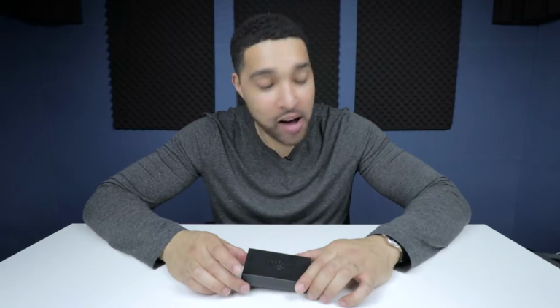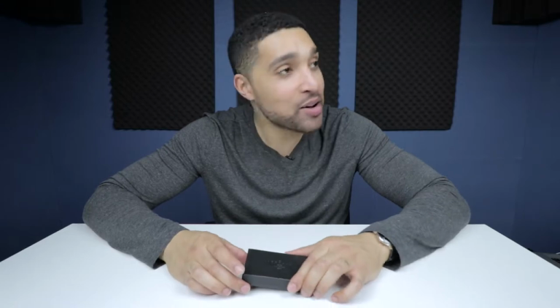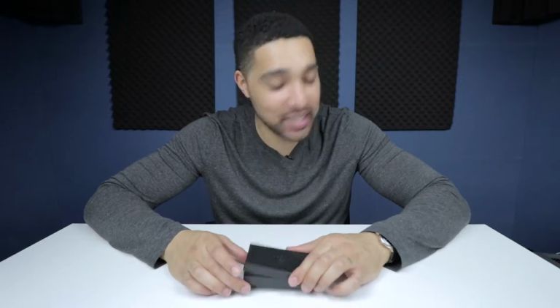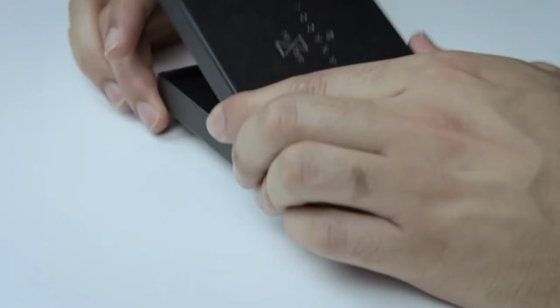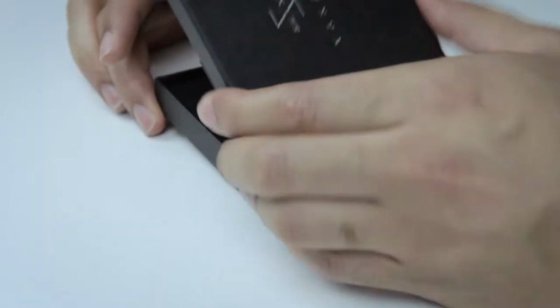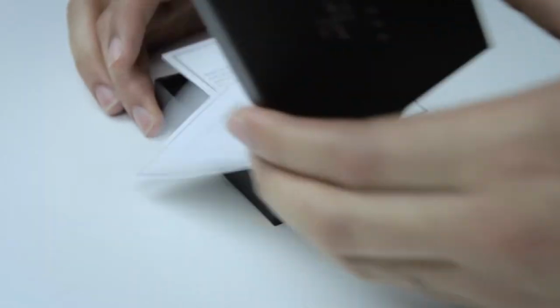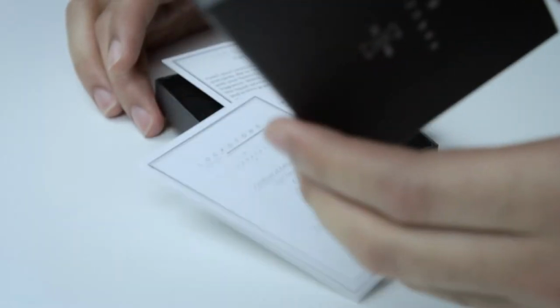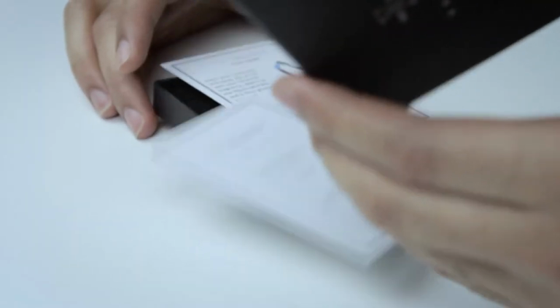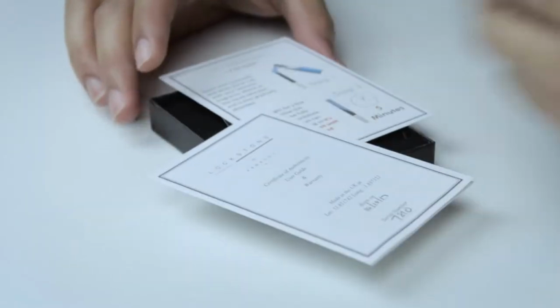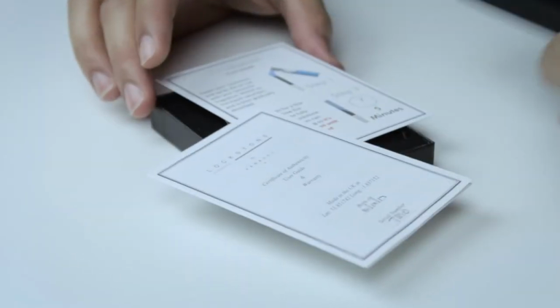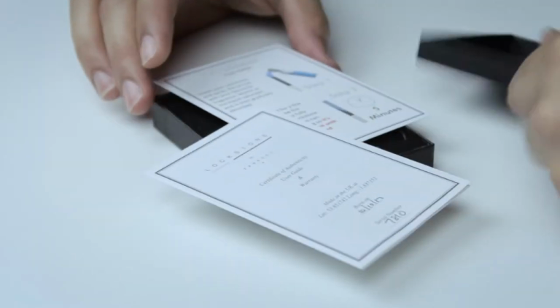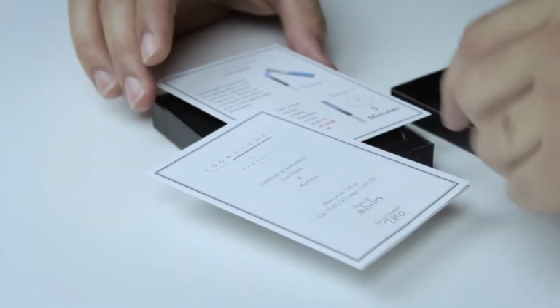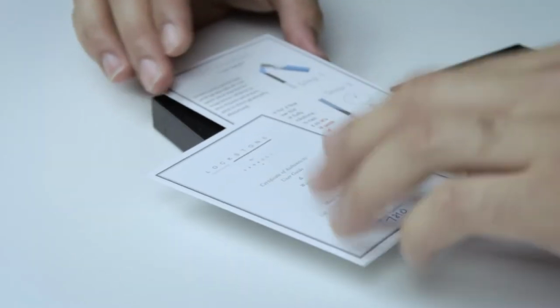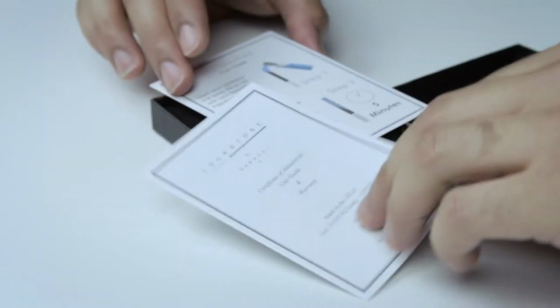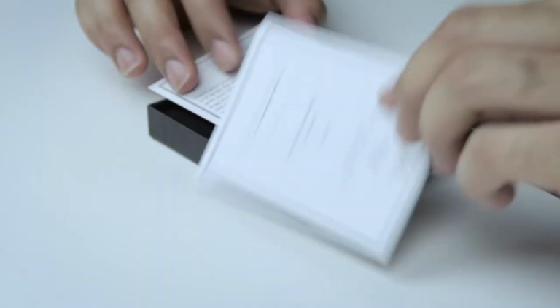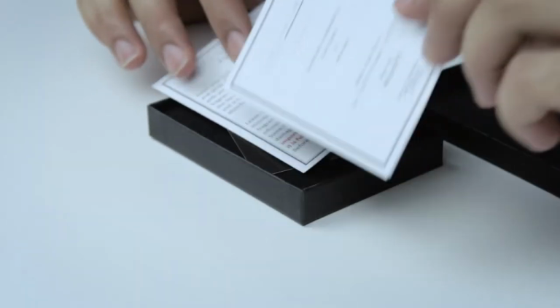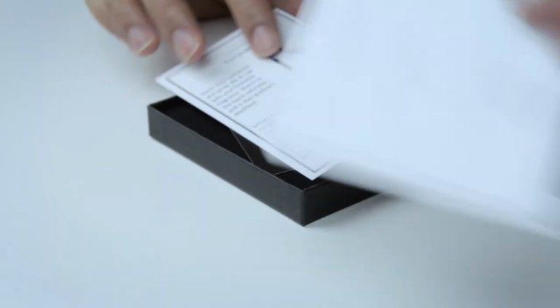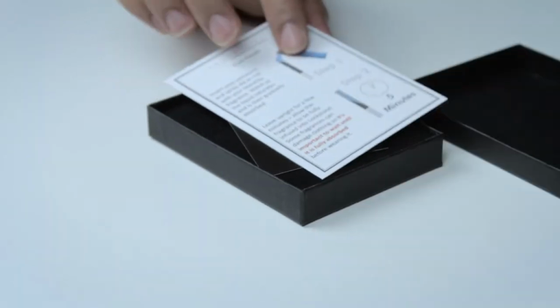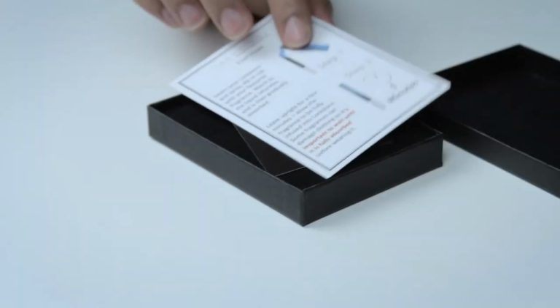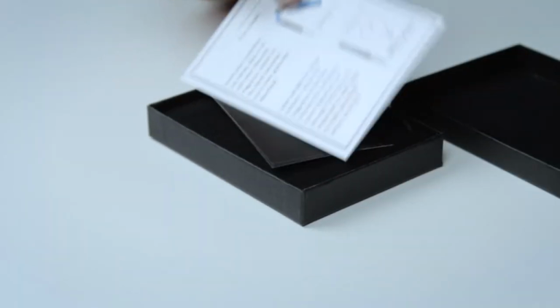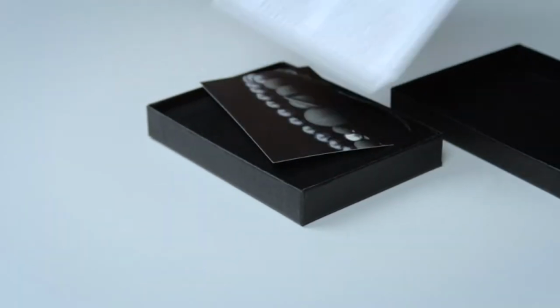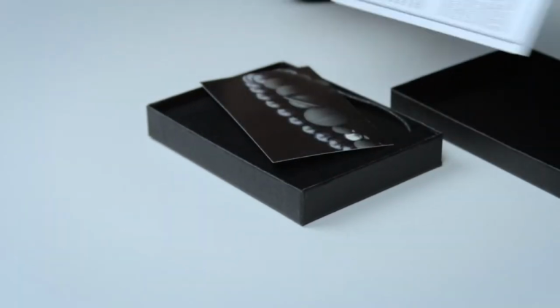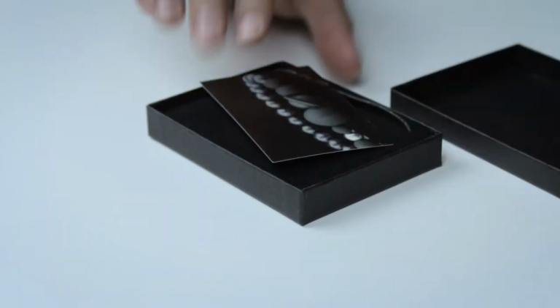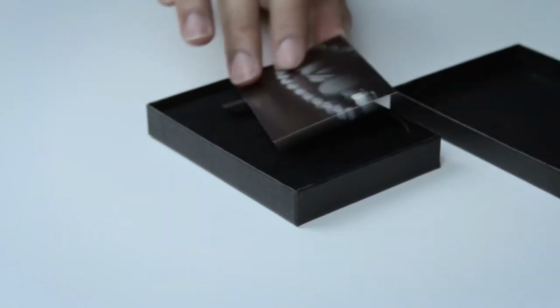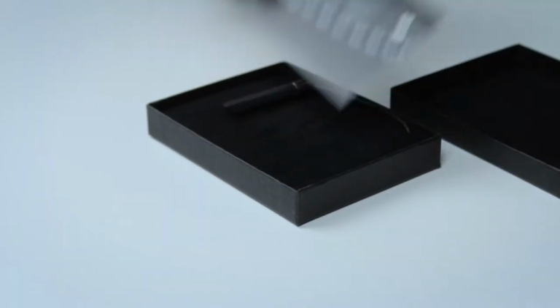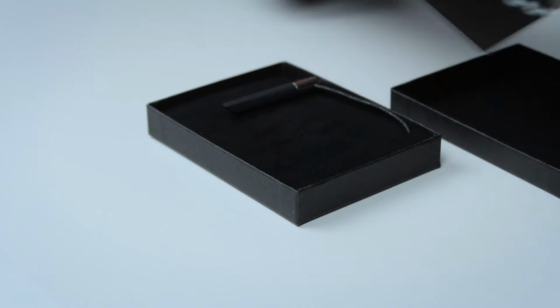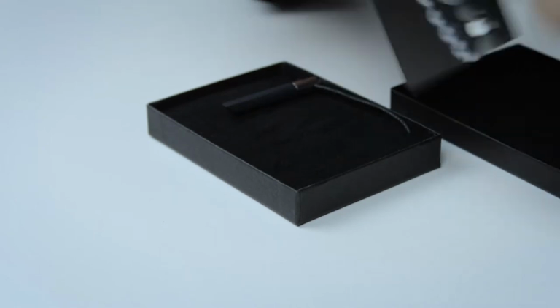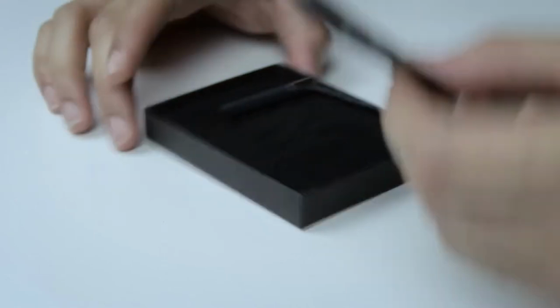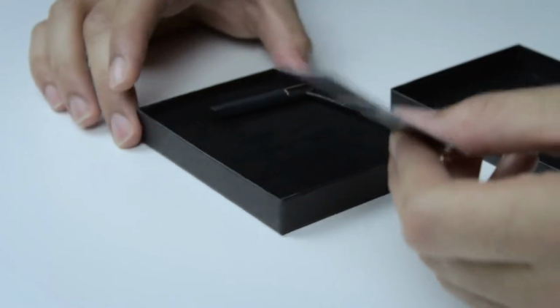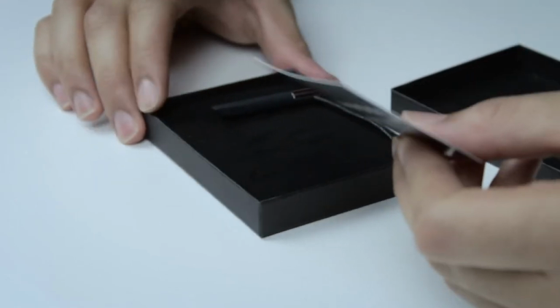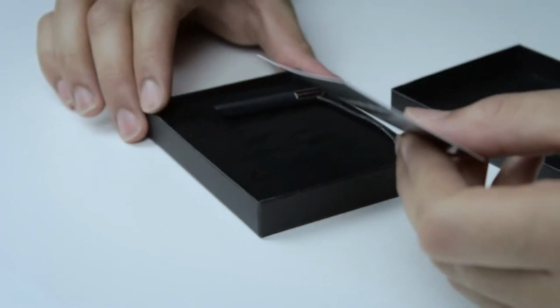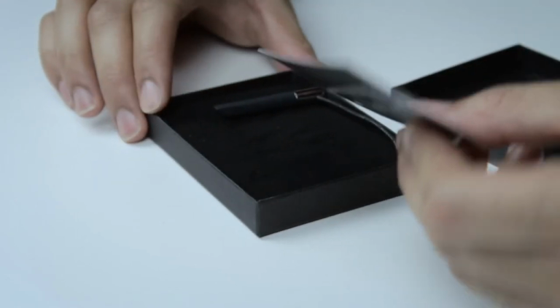Oh, I know what this is. This is an aftershave thing that they said they were going to send to us.